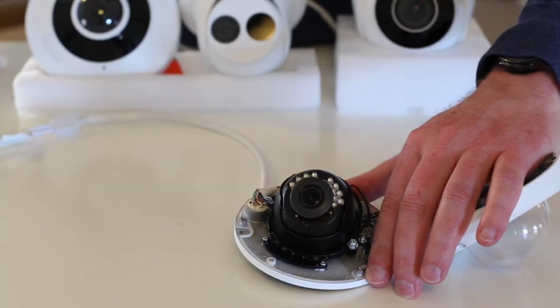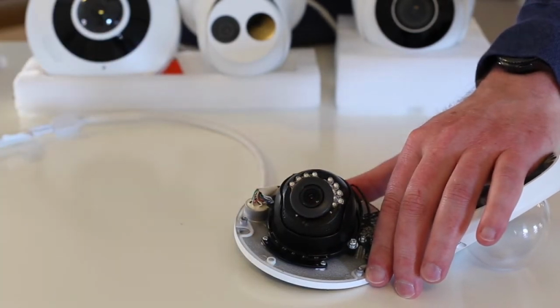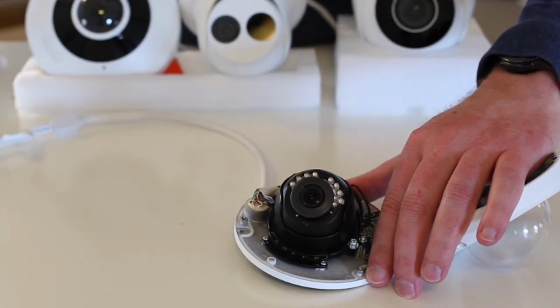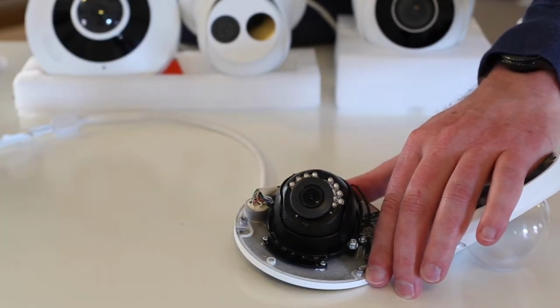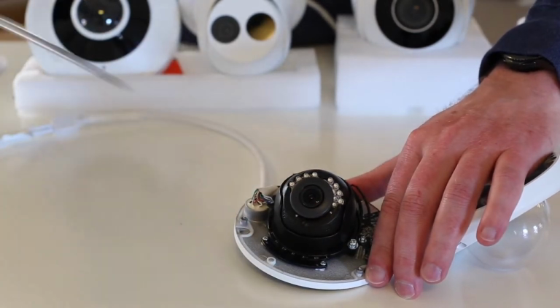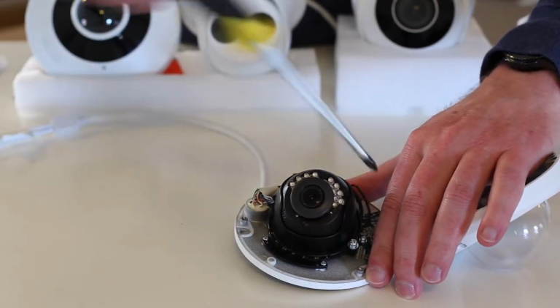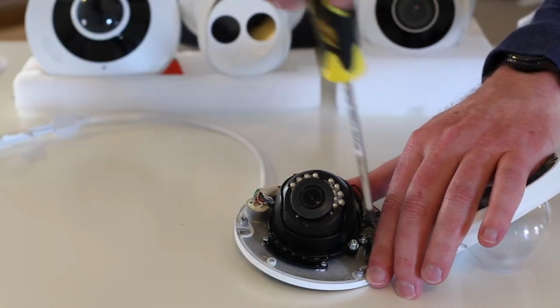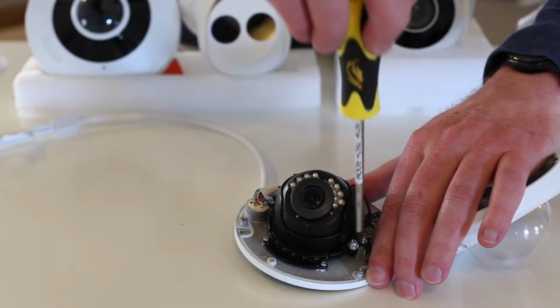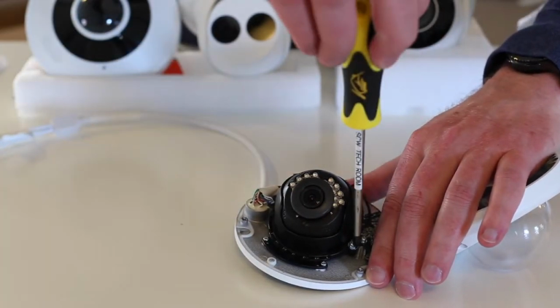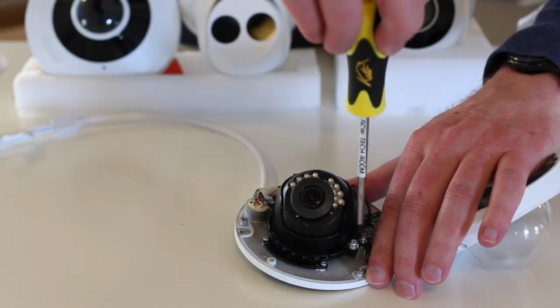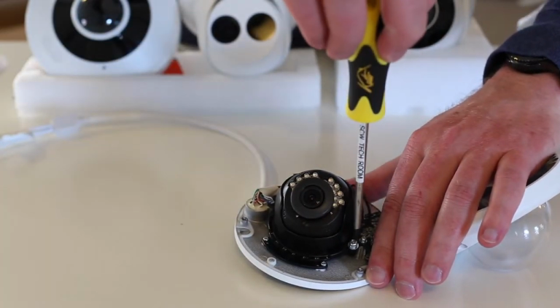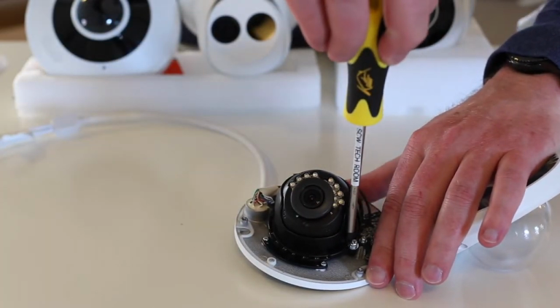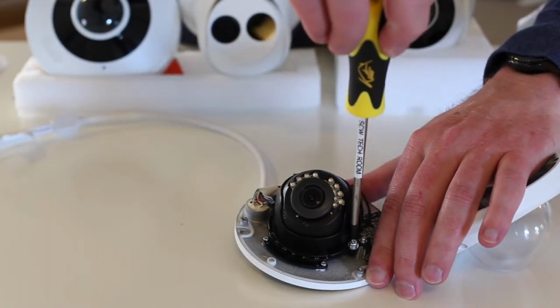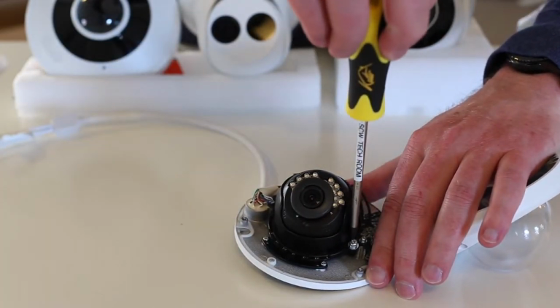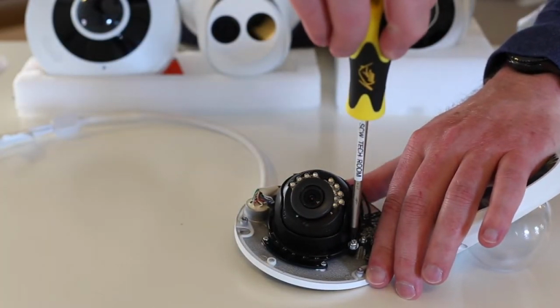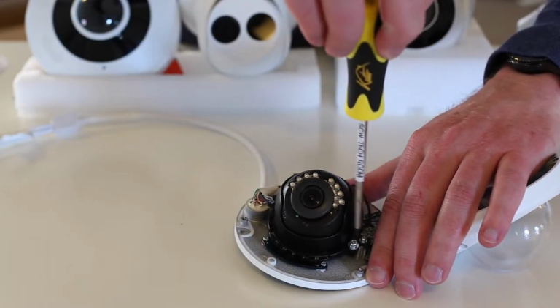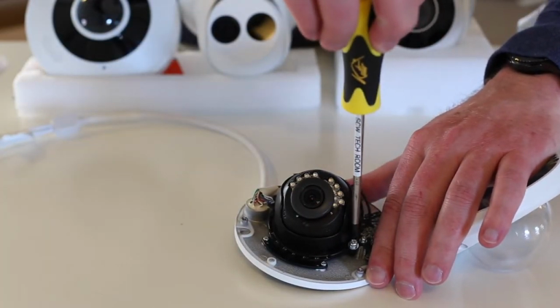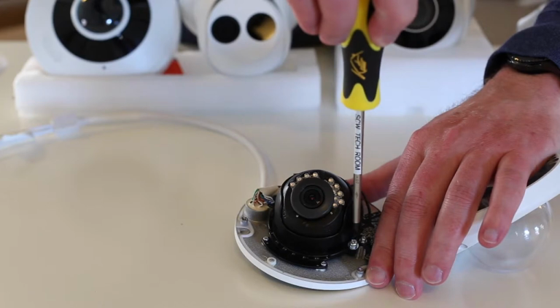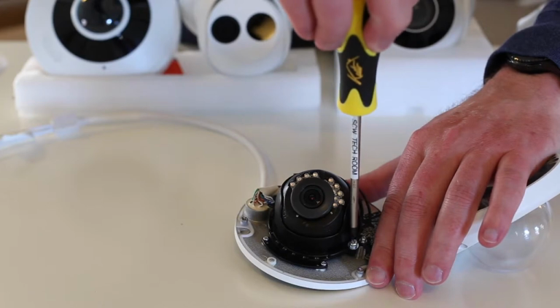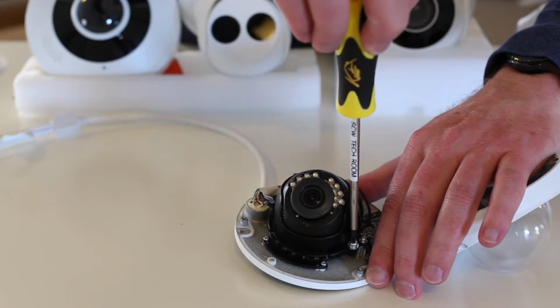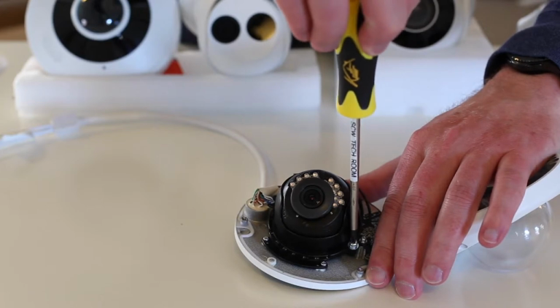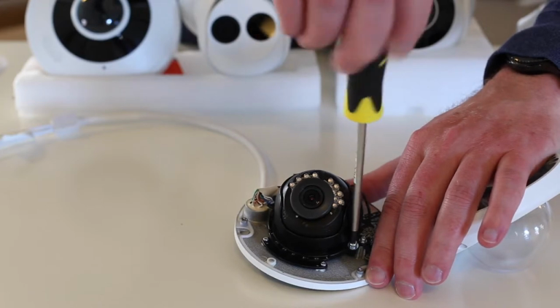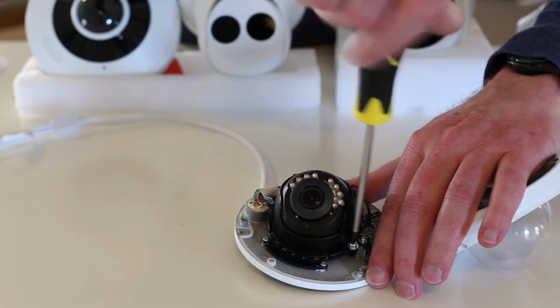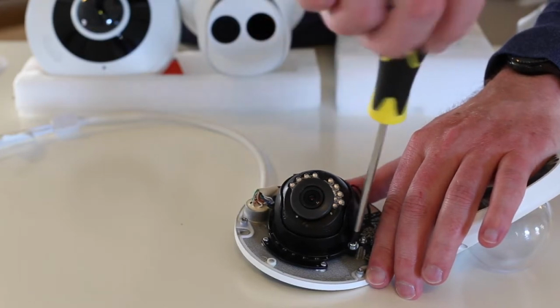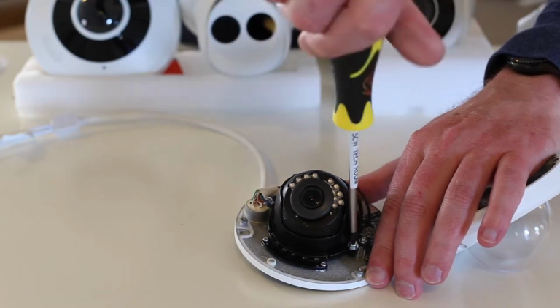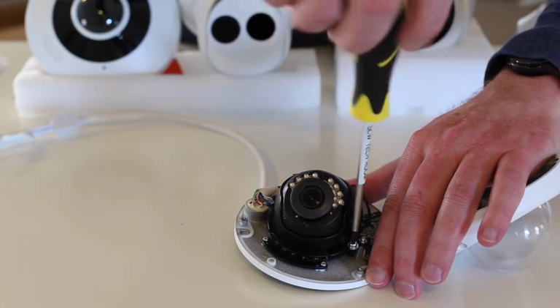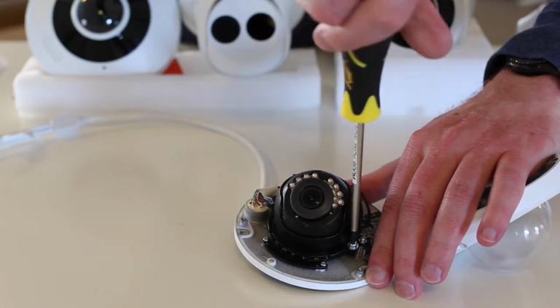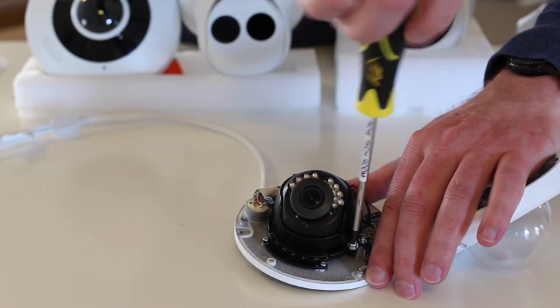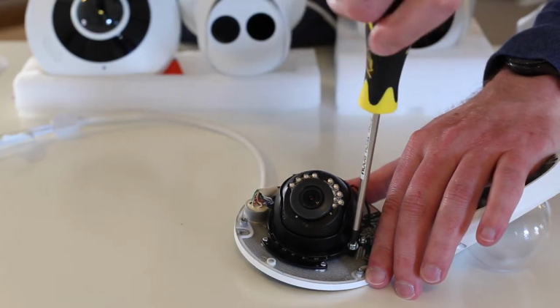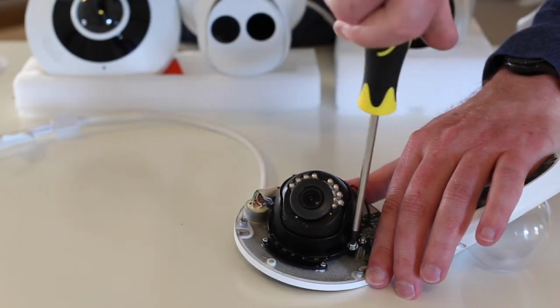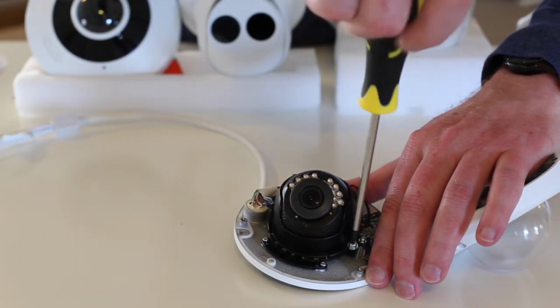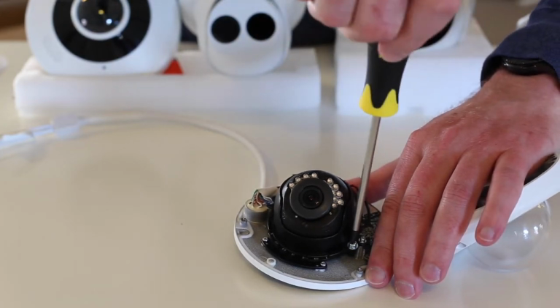Once you have it where you want it, set the set screw. Once again, it is a Phillips head.